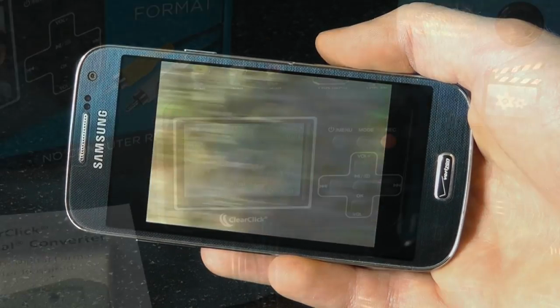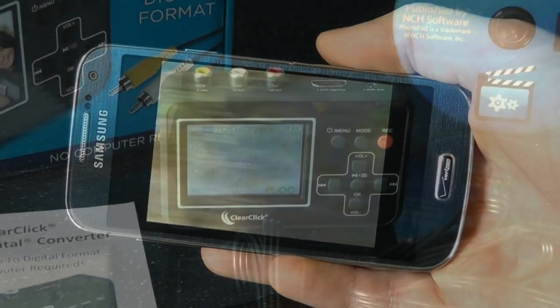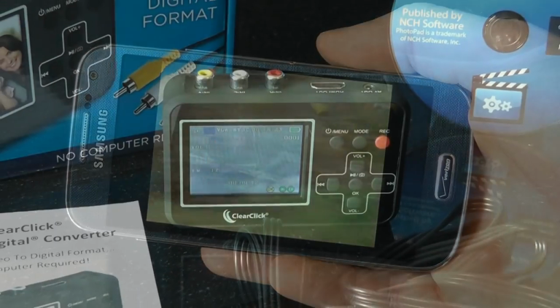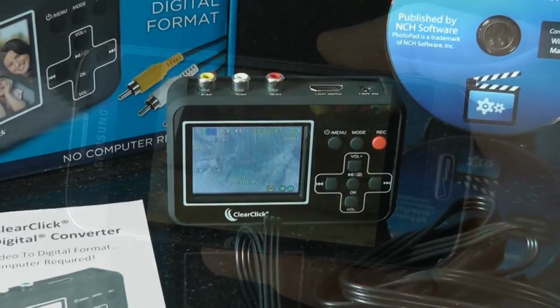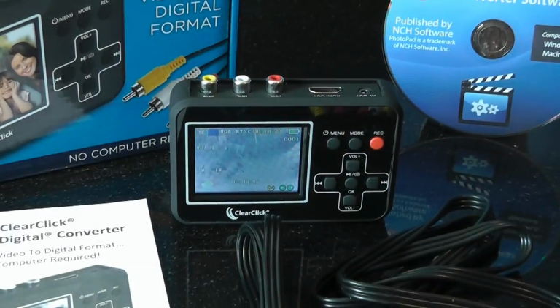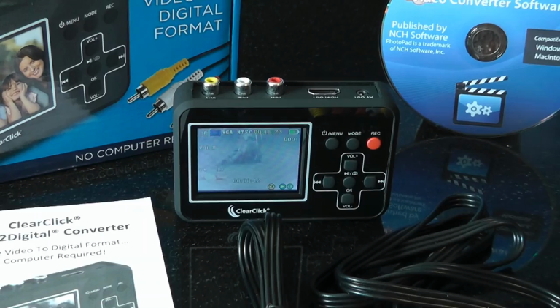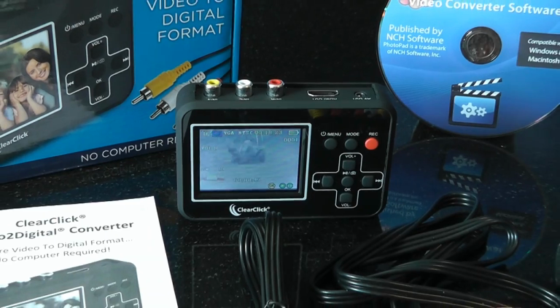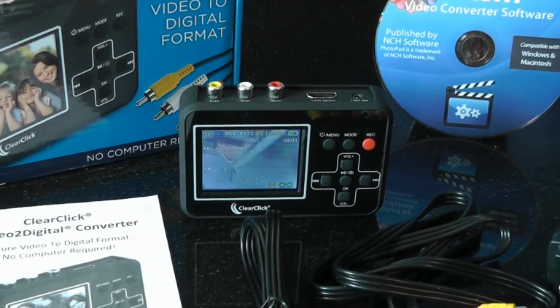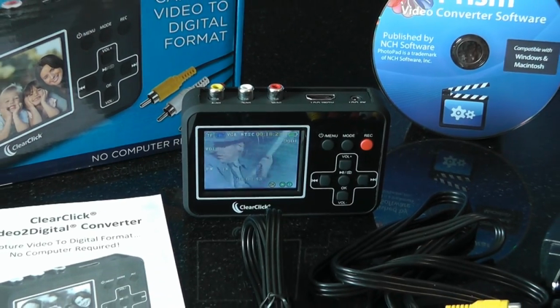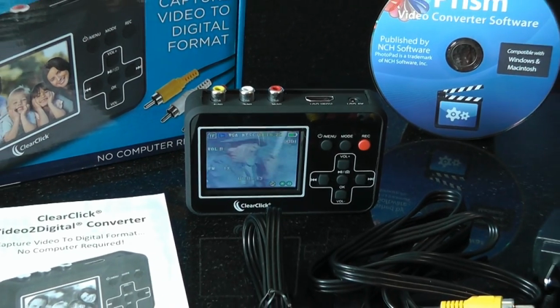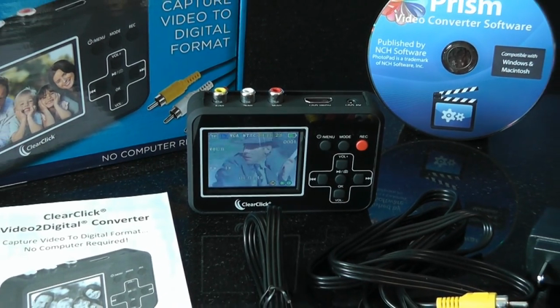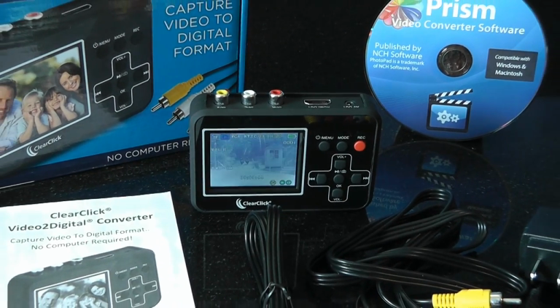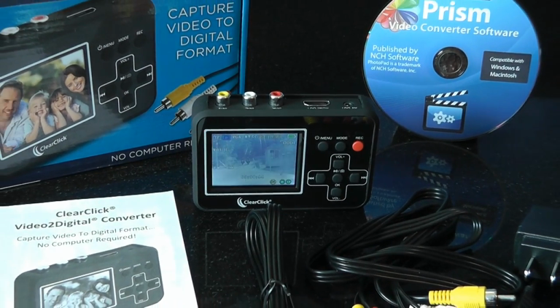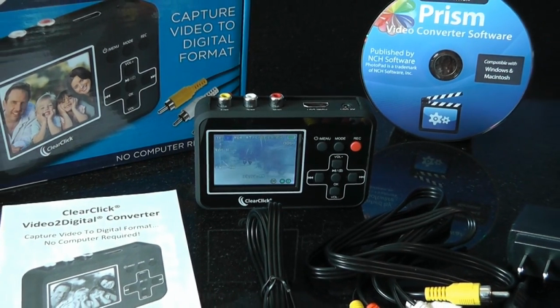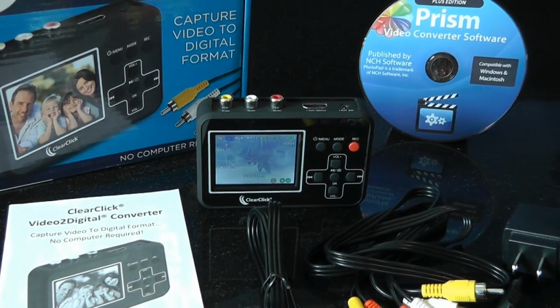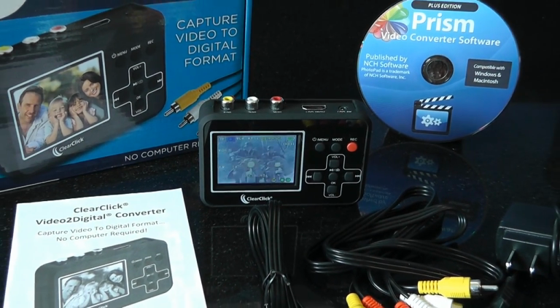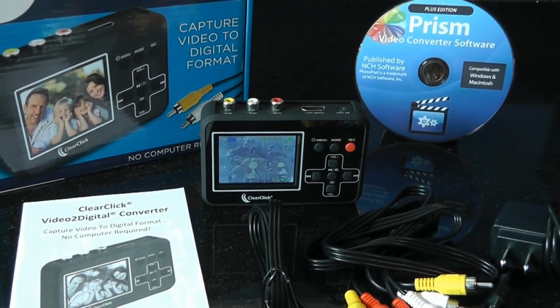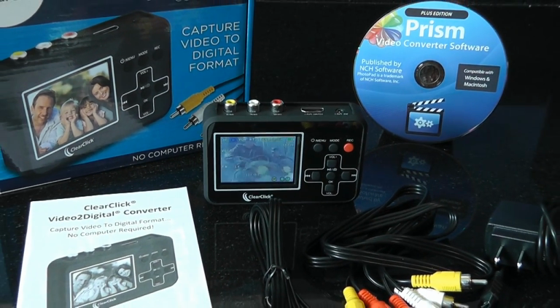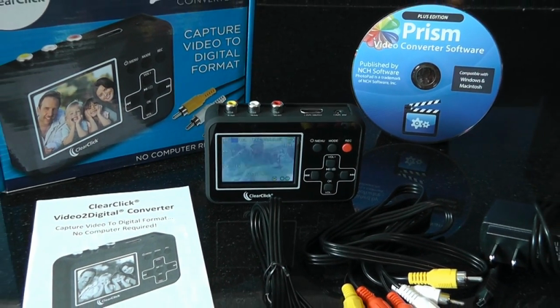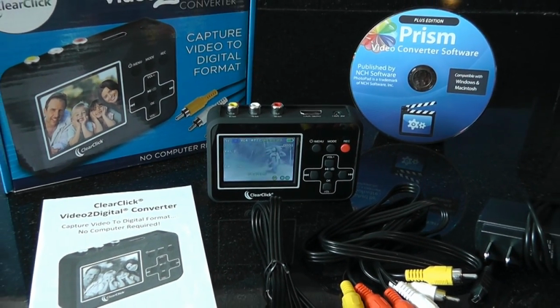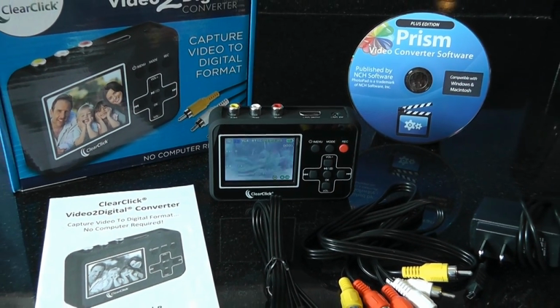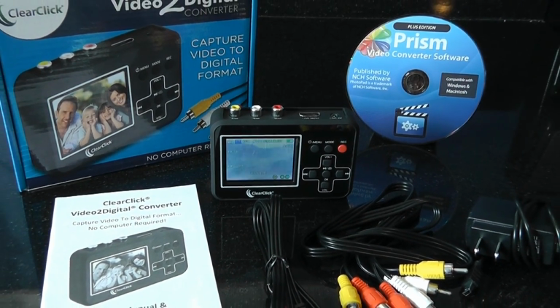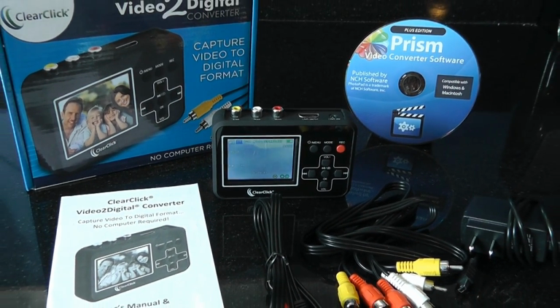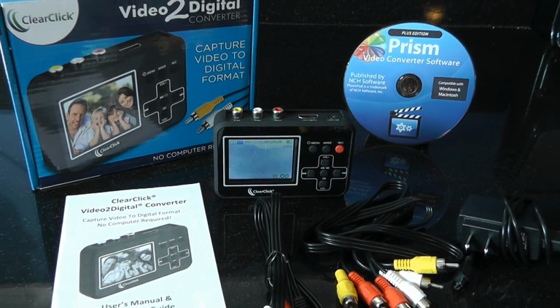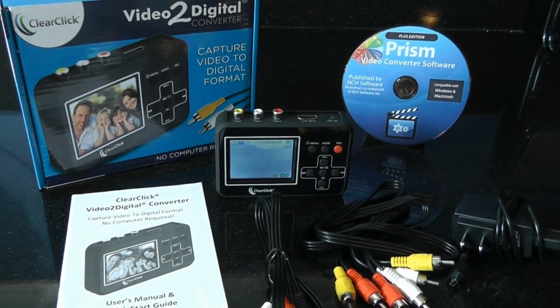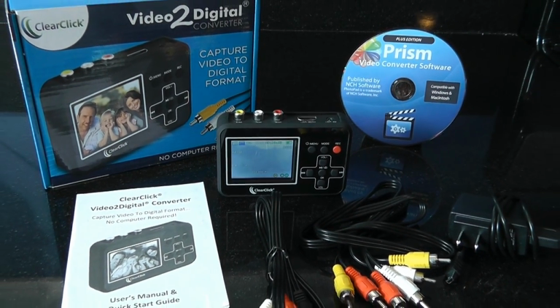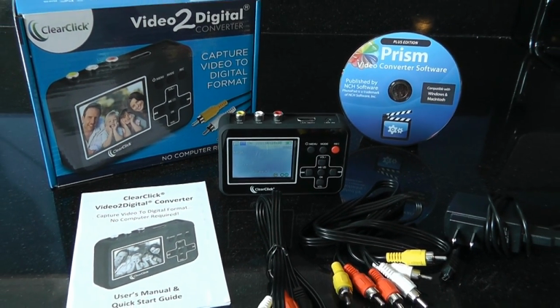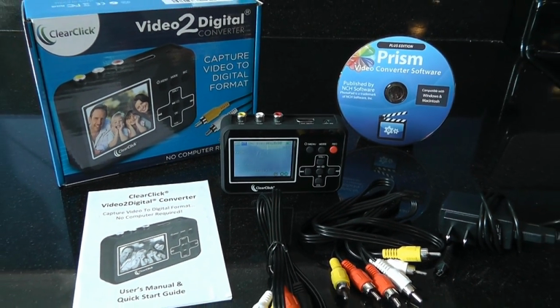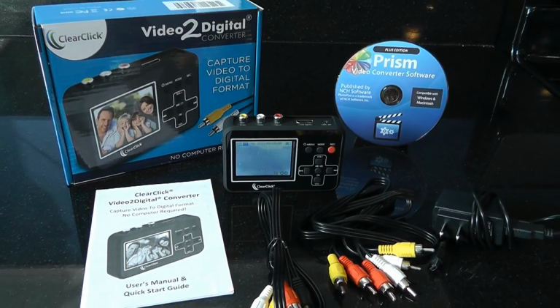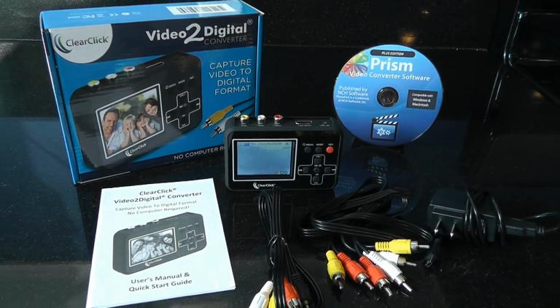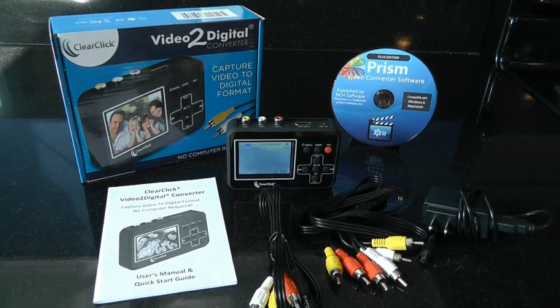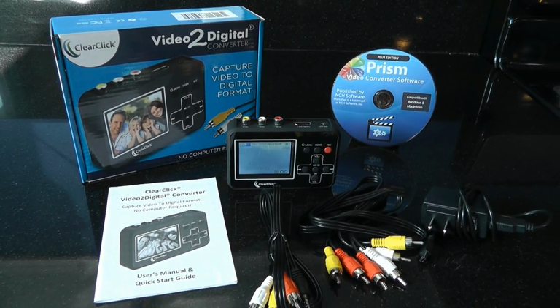Get the Video to Digital Converter today and start restoring and preserving your videos in digital format.